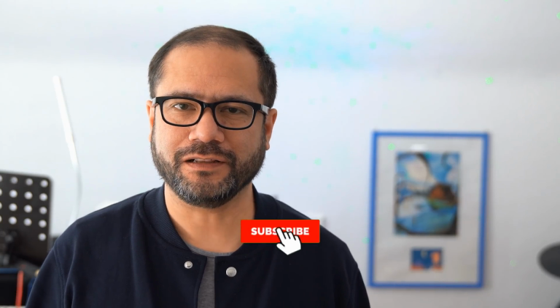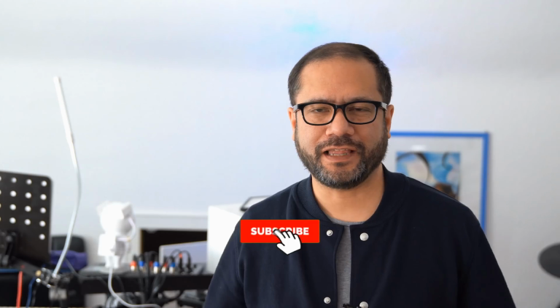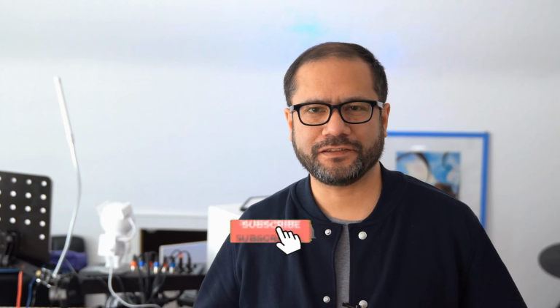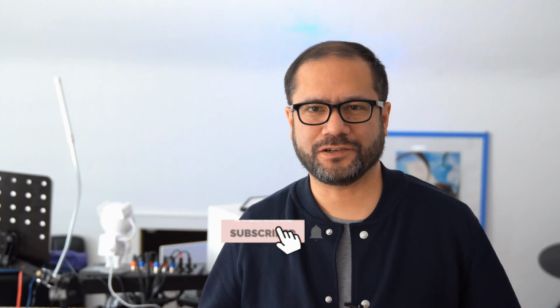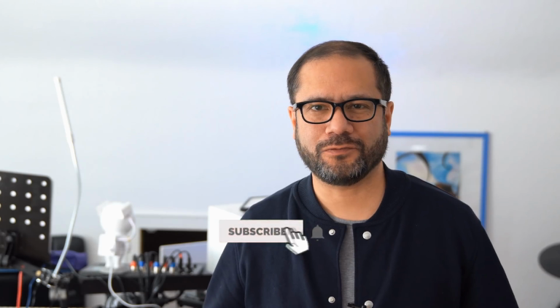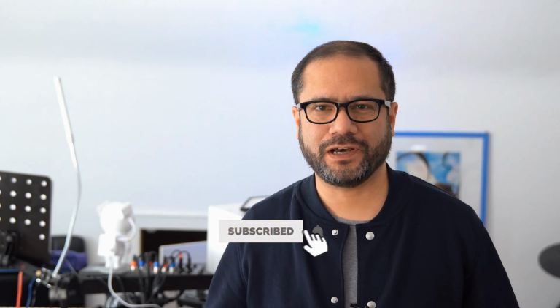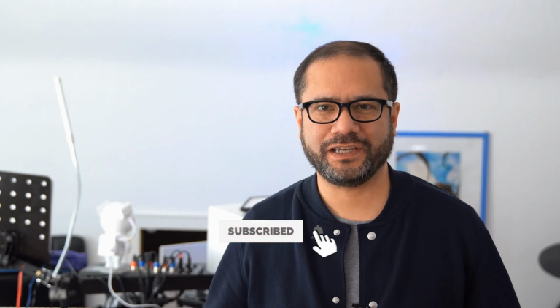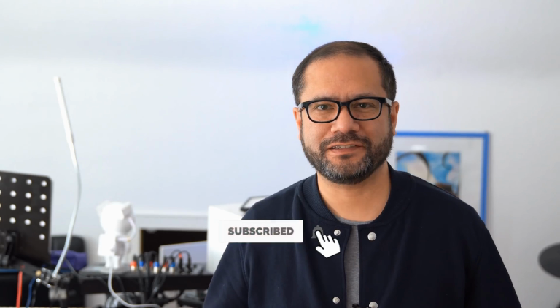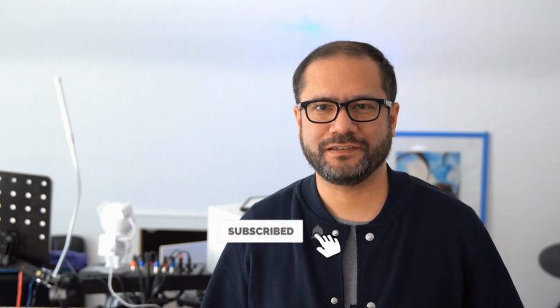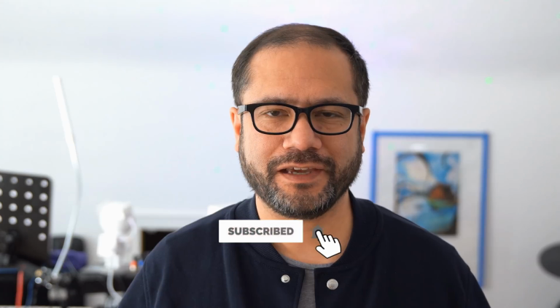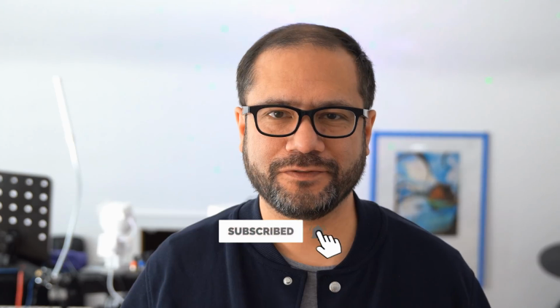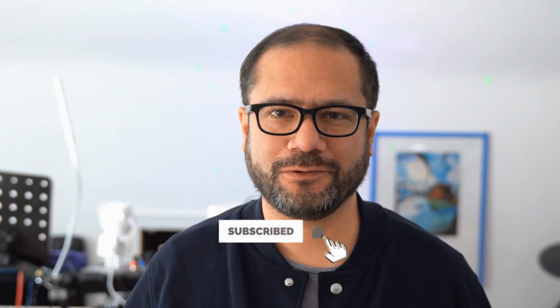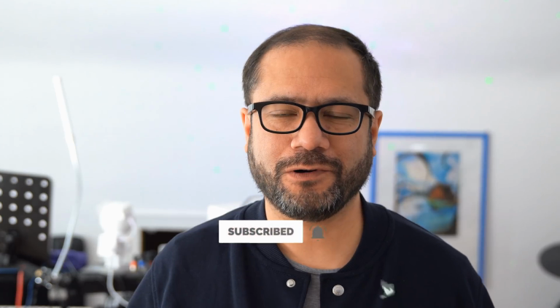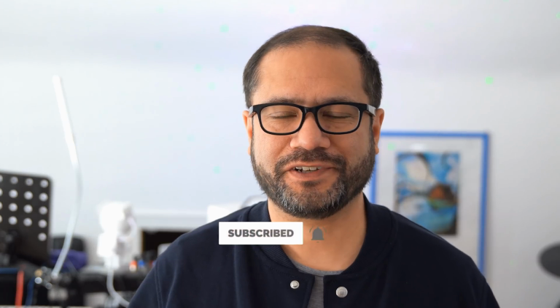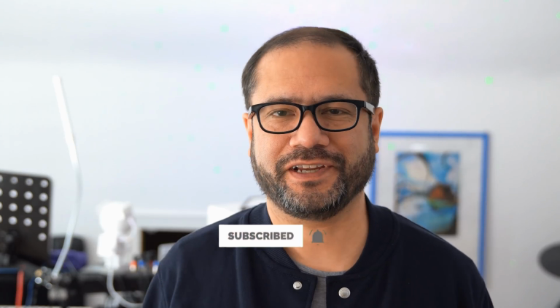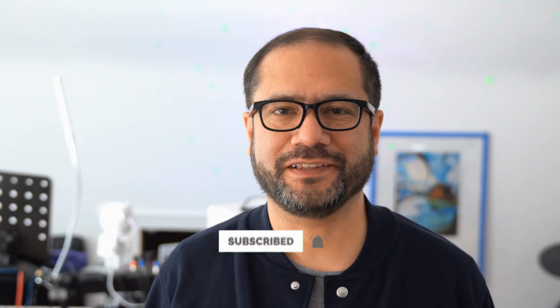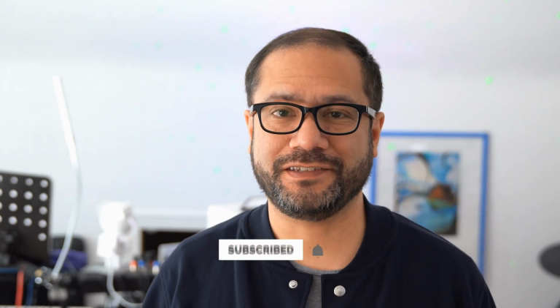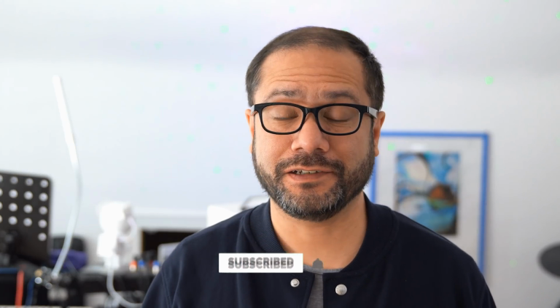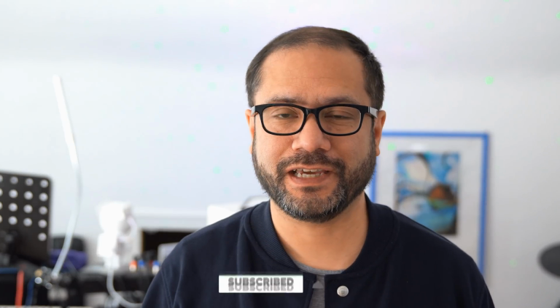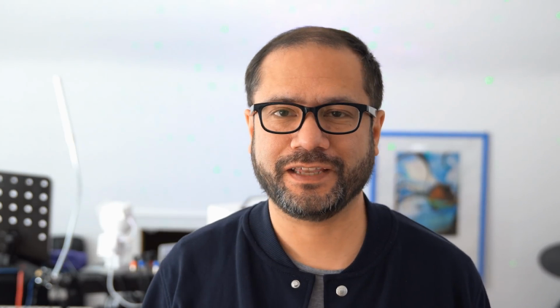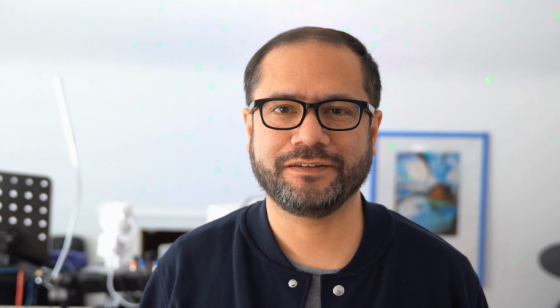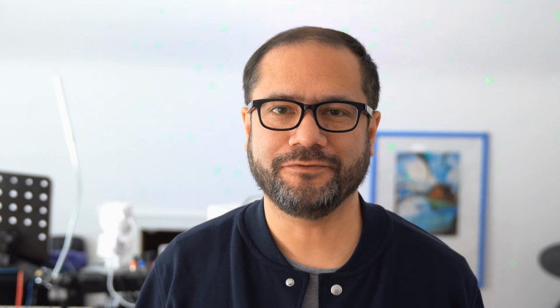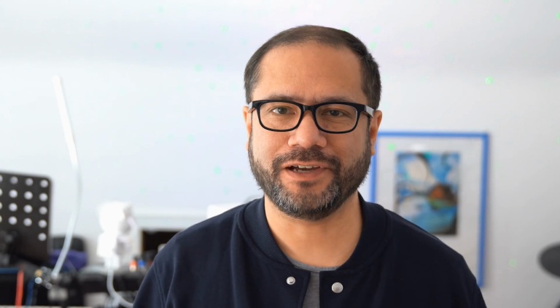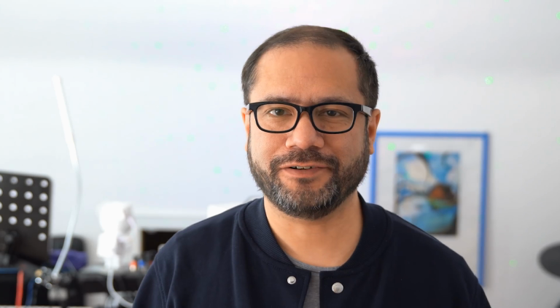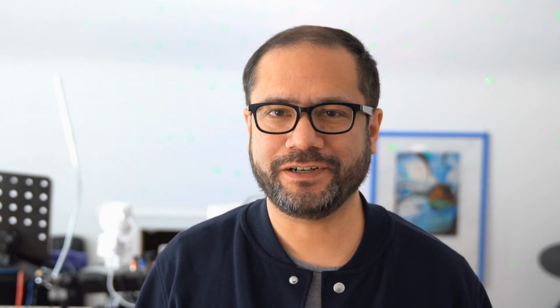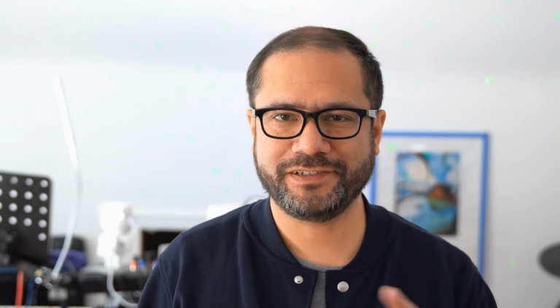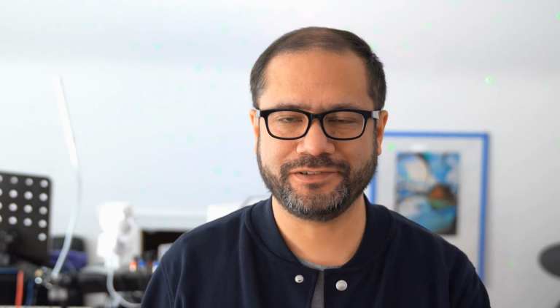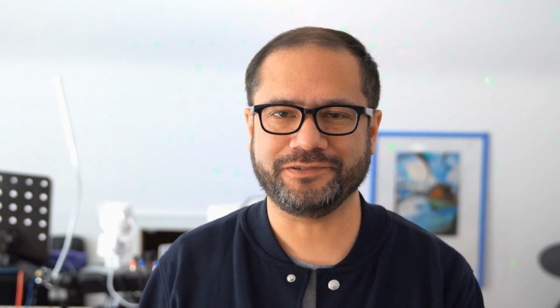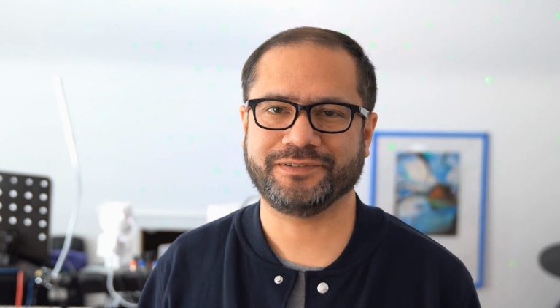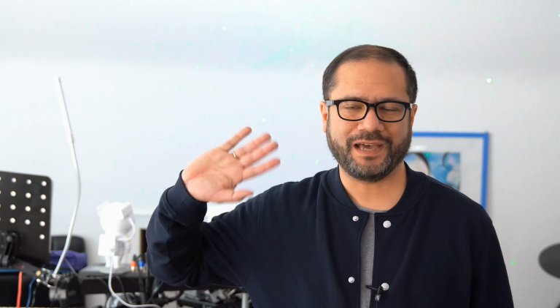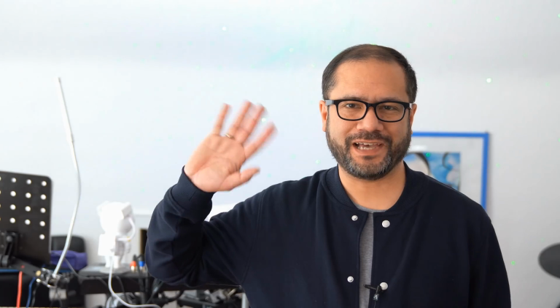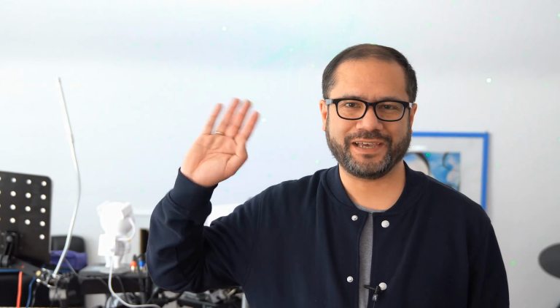Thank you. See you again very, very soon. Bye-bye.